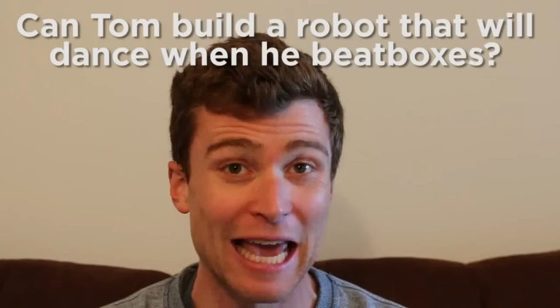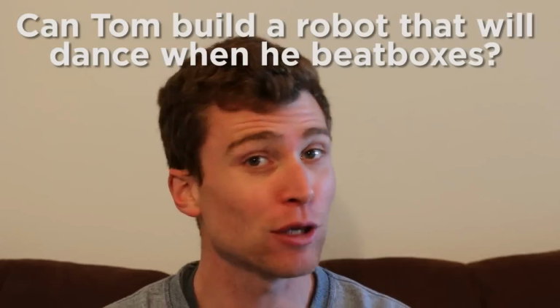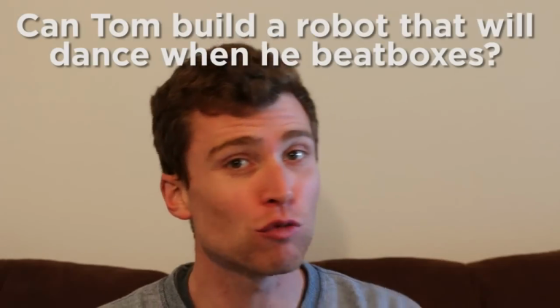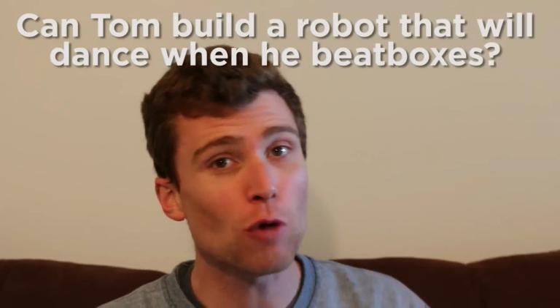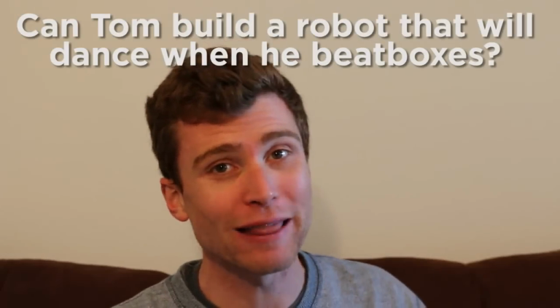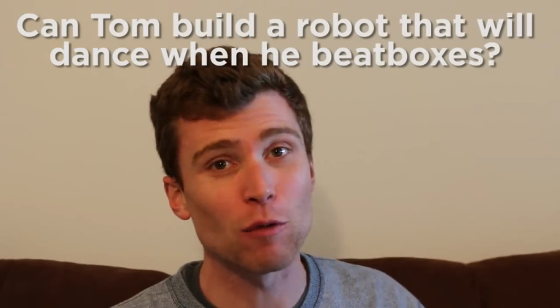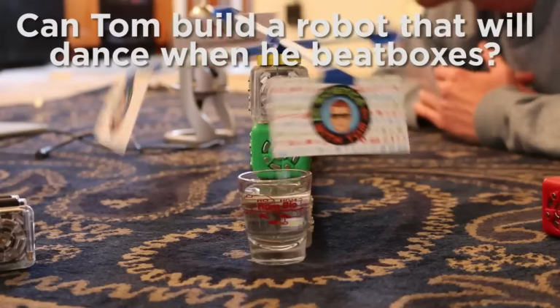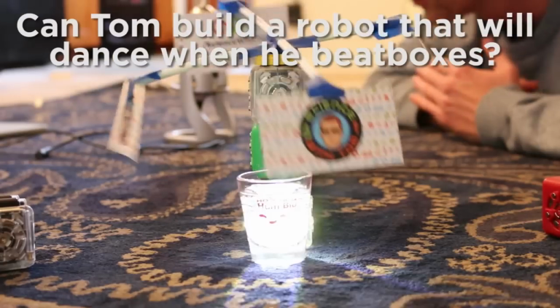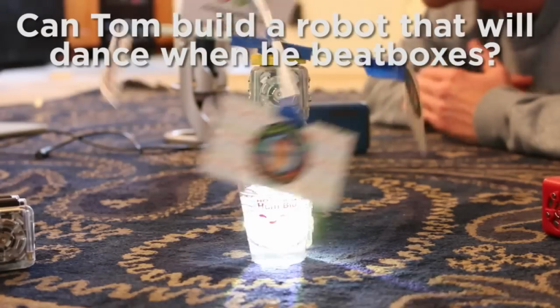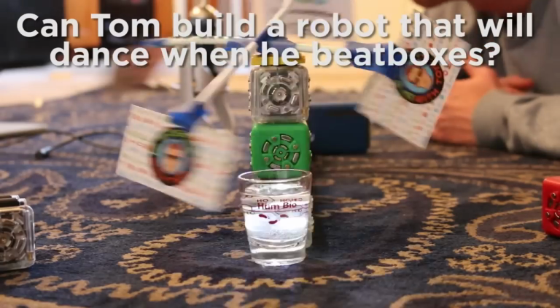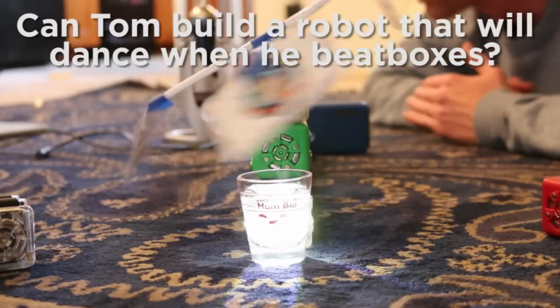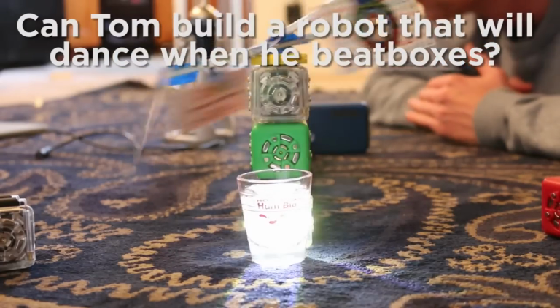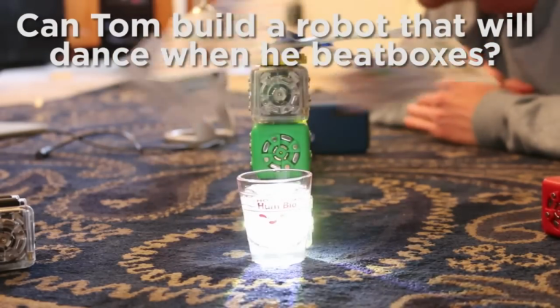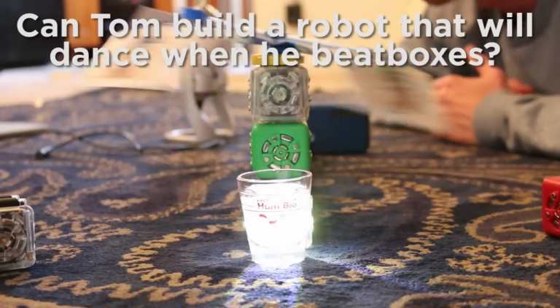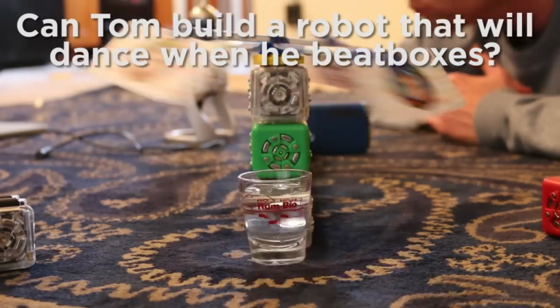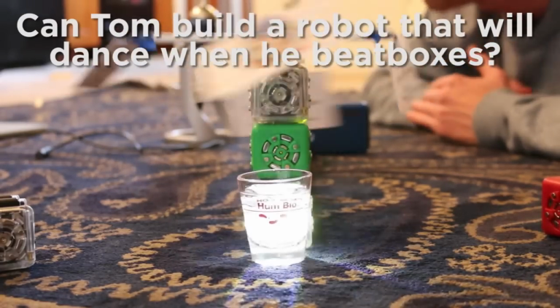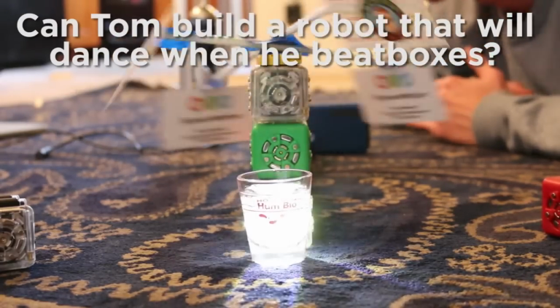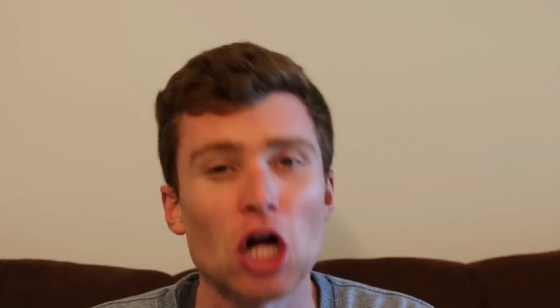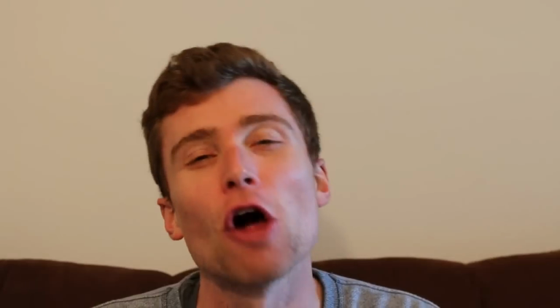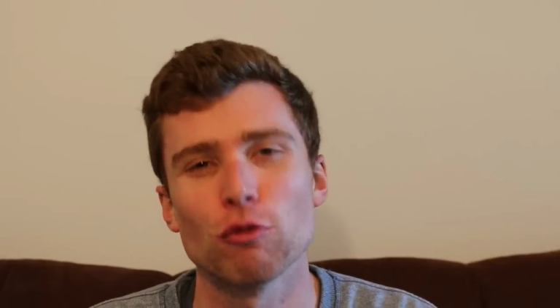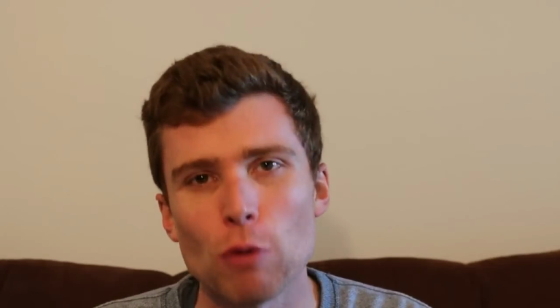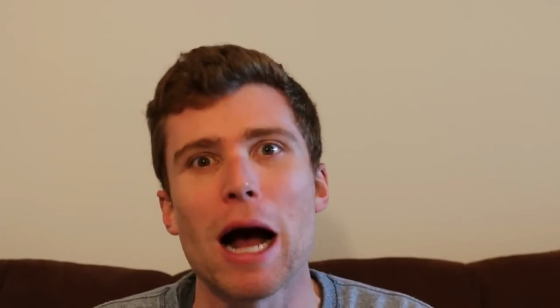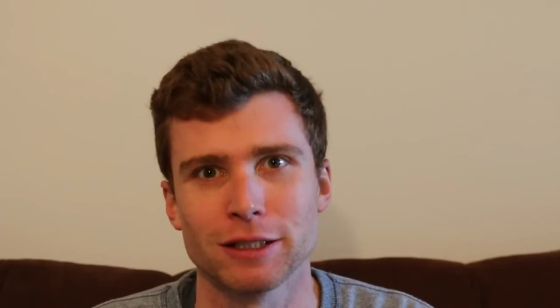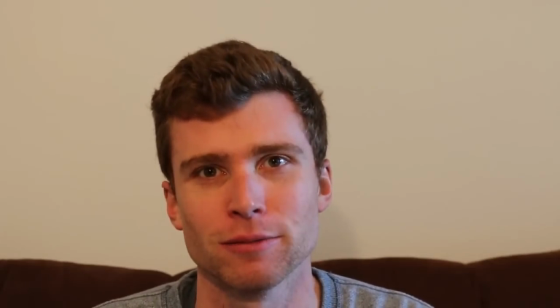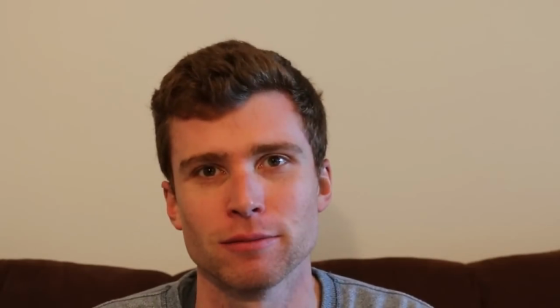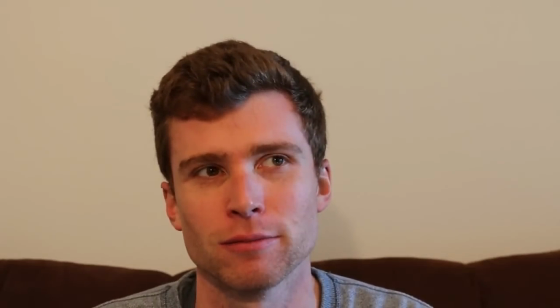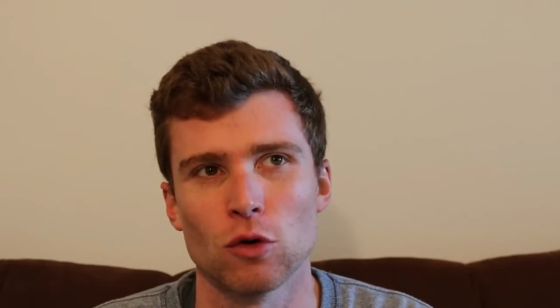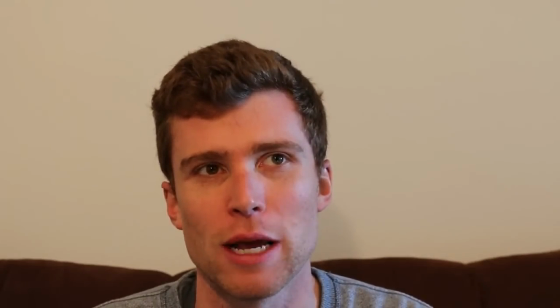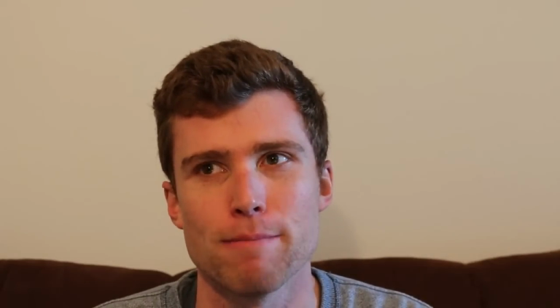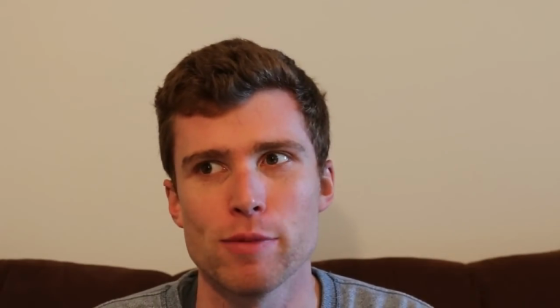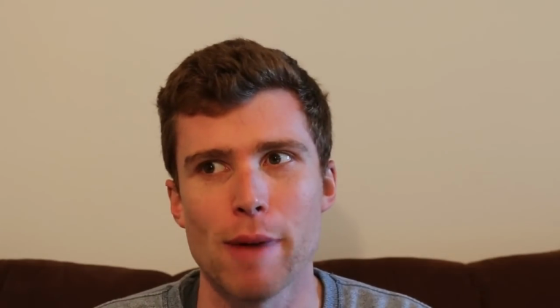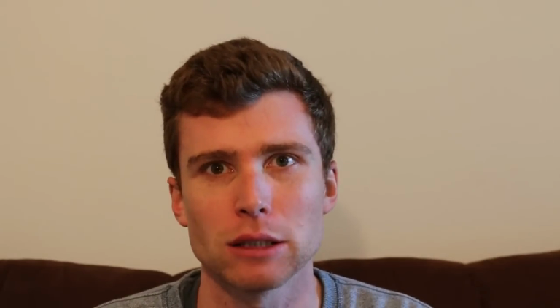Can I build a robot that will dance when I beatbox? I'll call it a Robox. Or a Bobiebox.